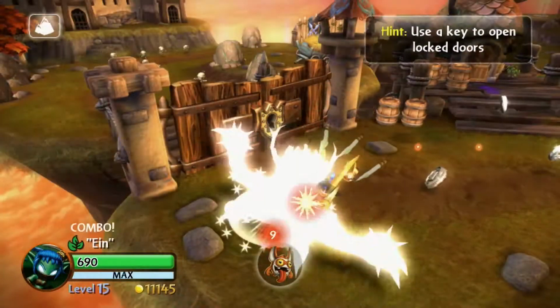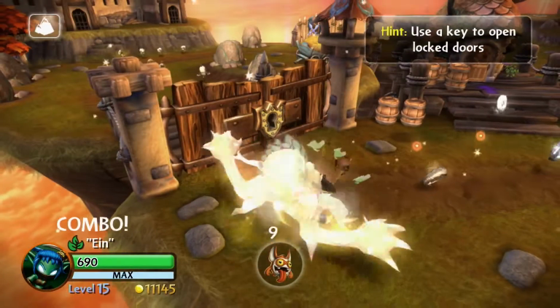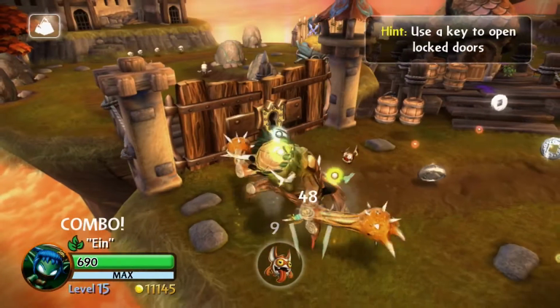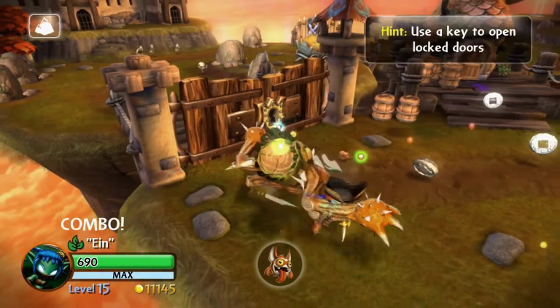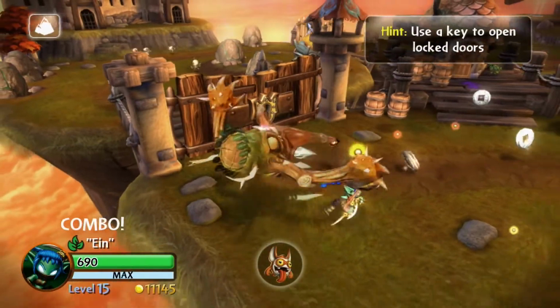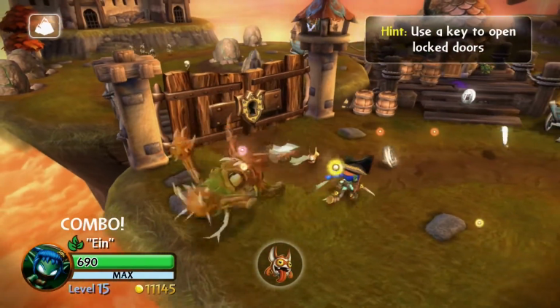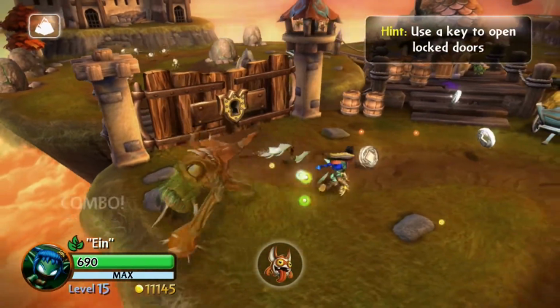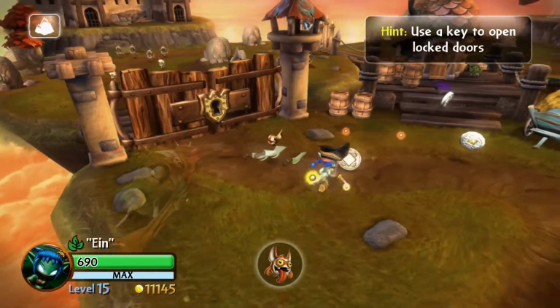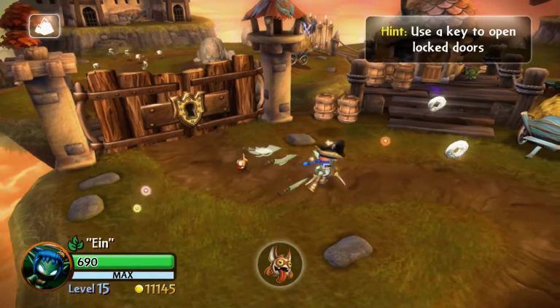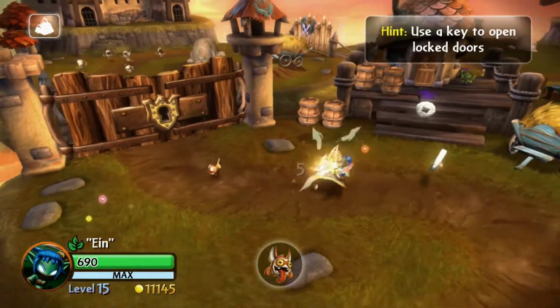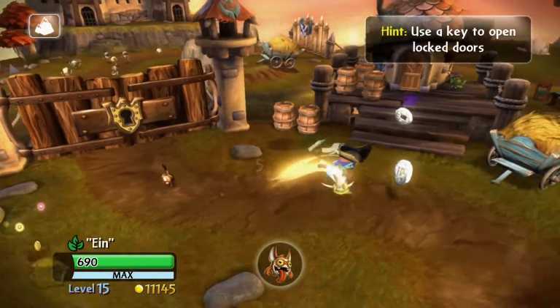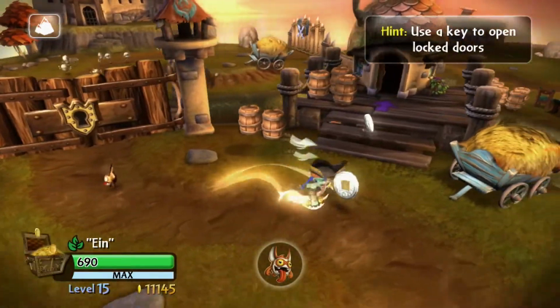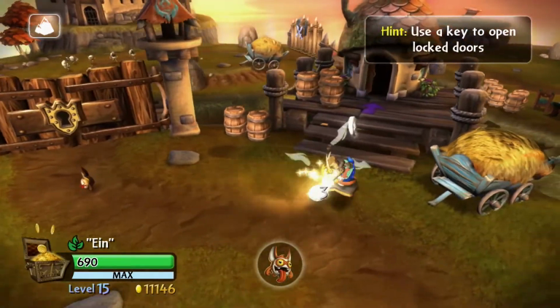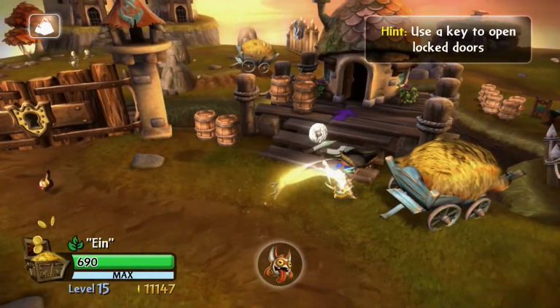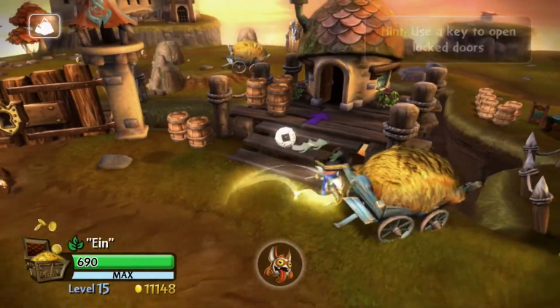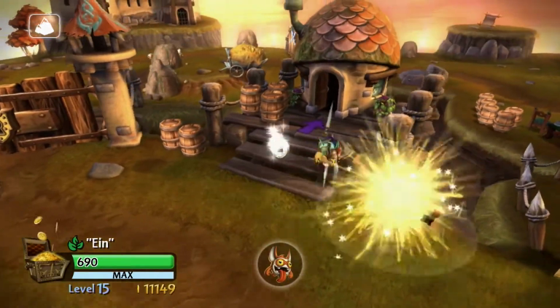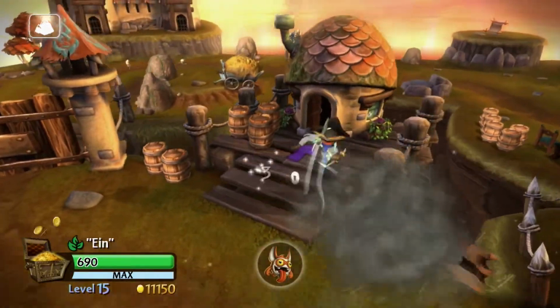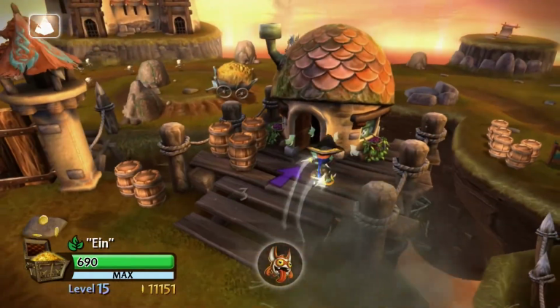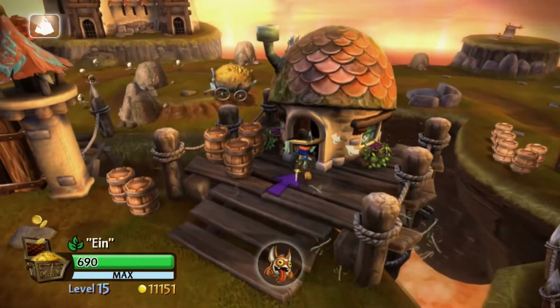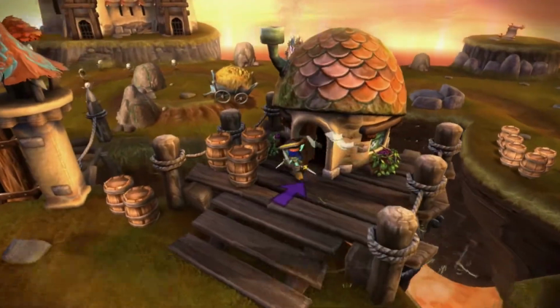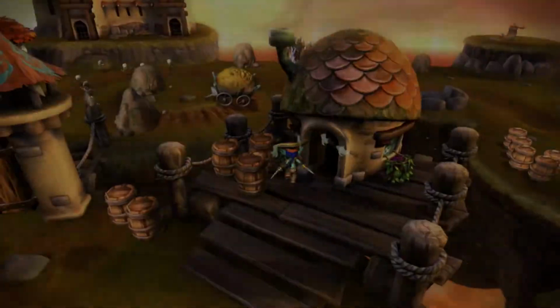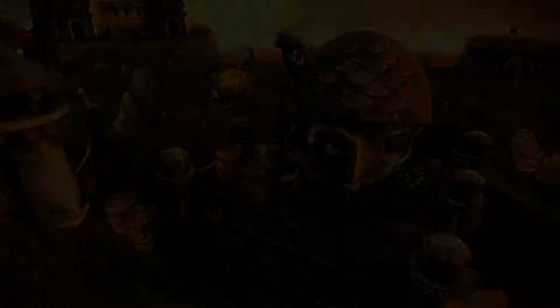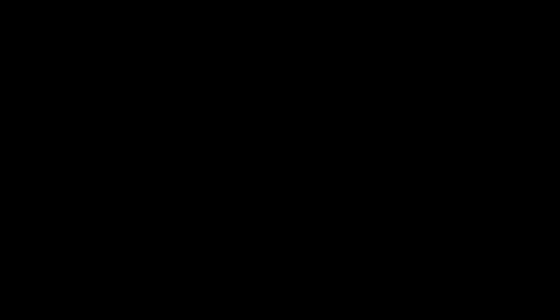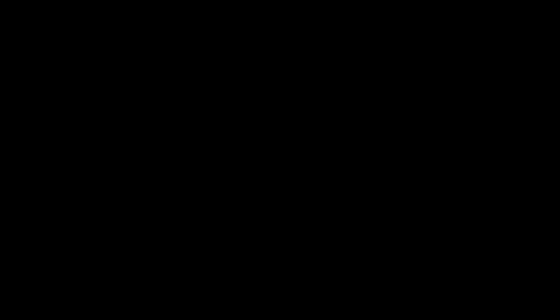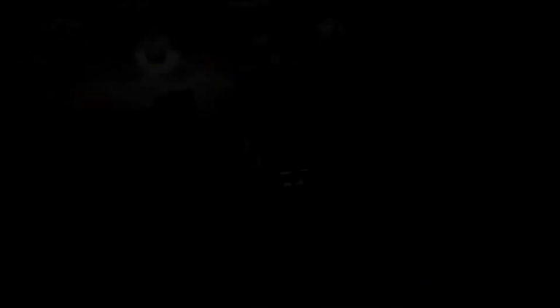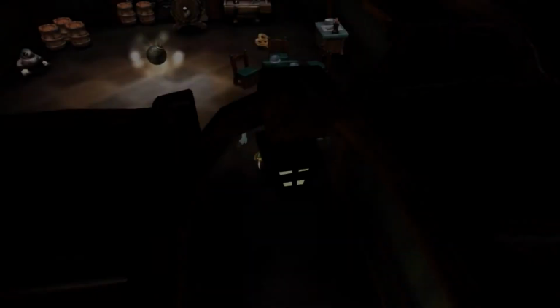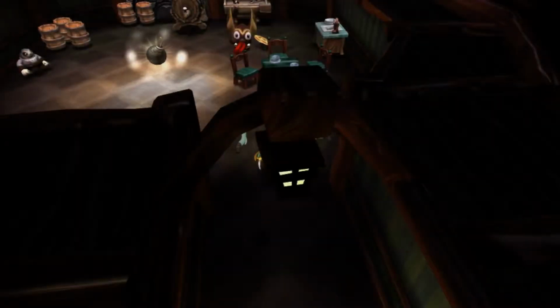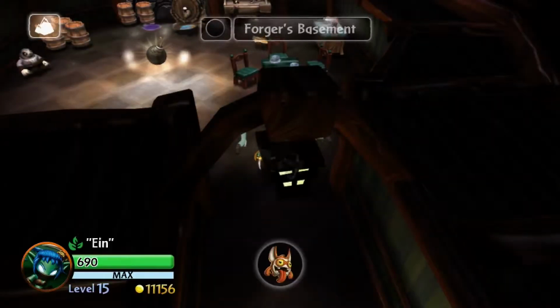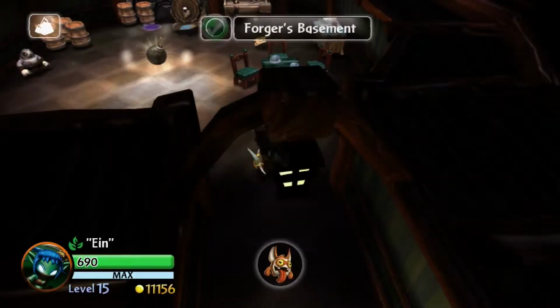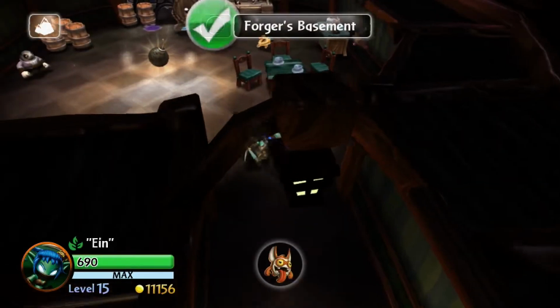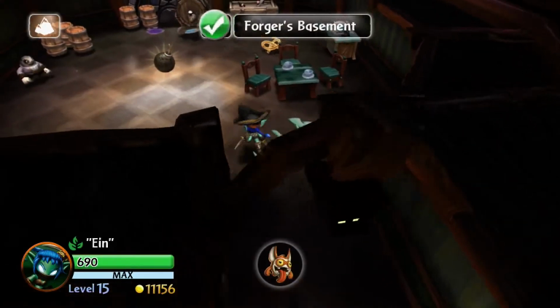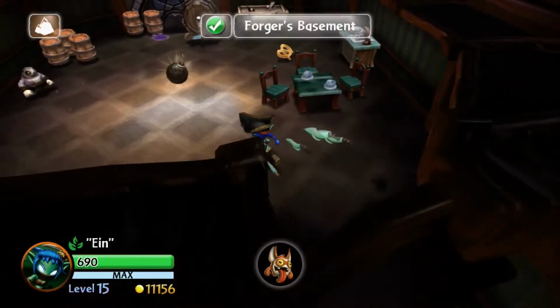After you leave Plin's ship for the first time, enter the hut to the right and use a bomb on the wall in the back of the room to gain access to the legendary treasure.